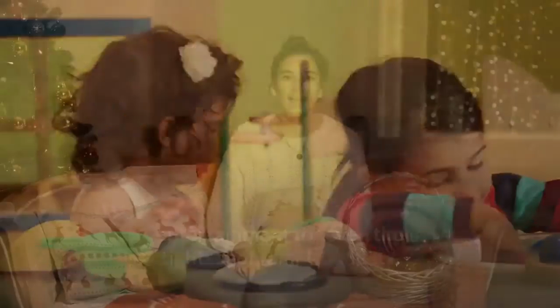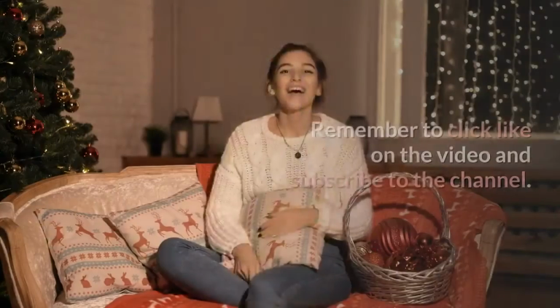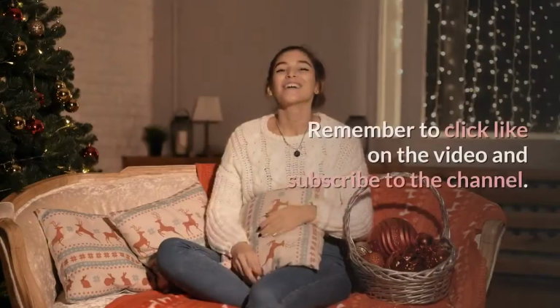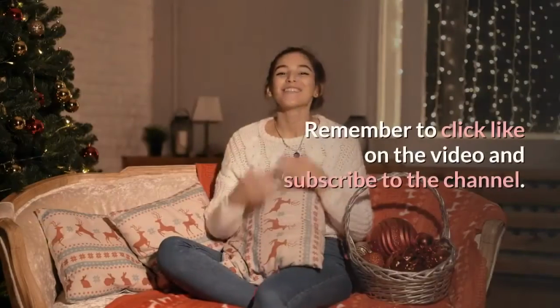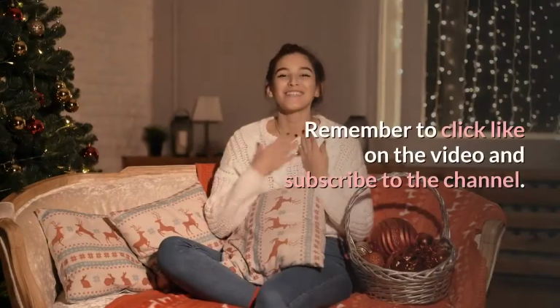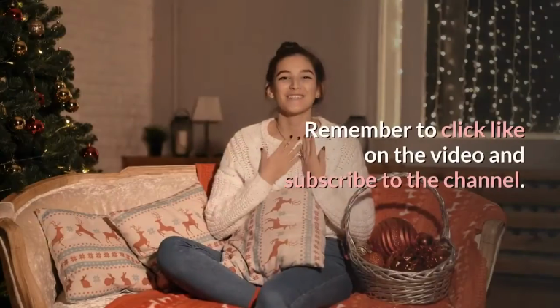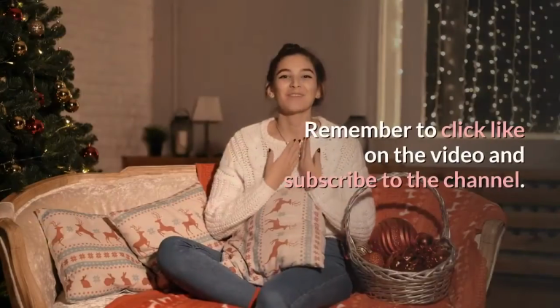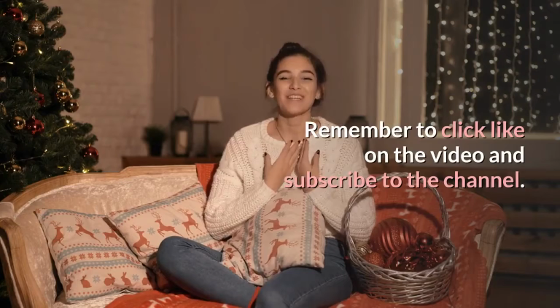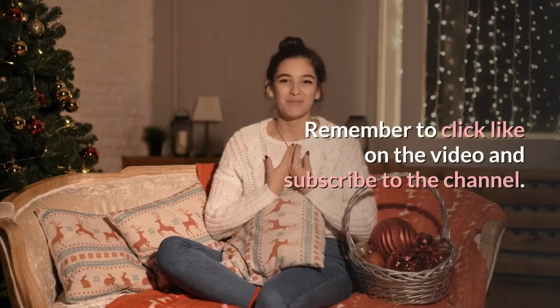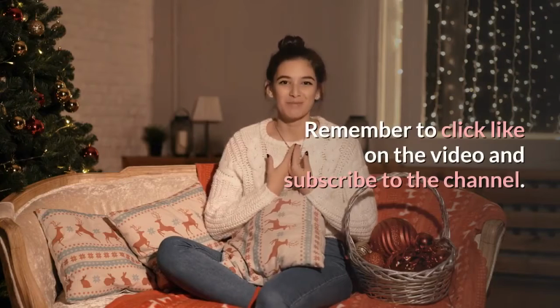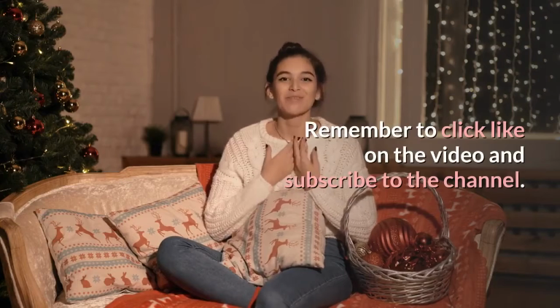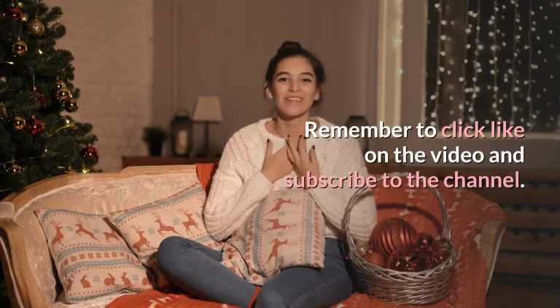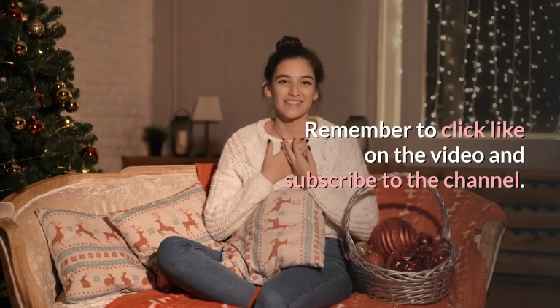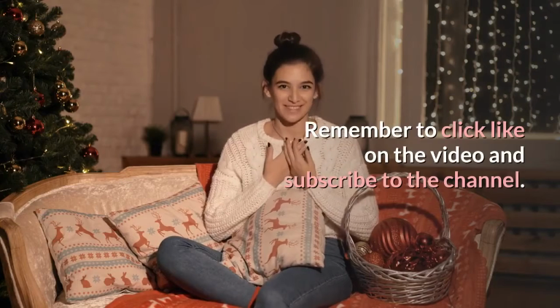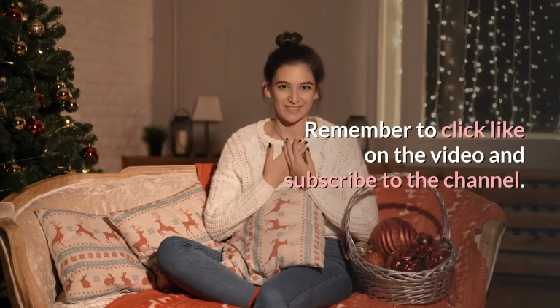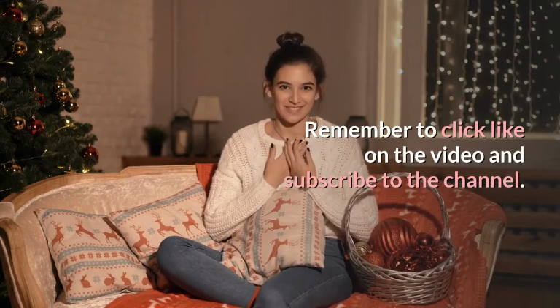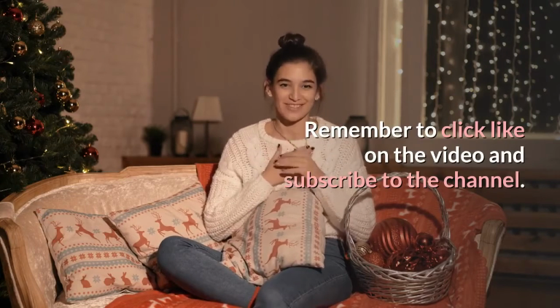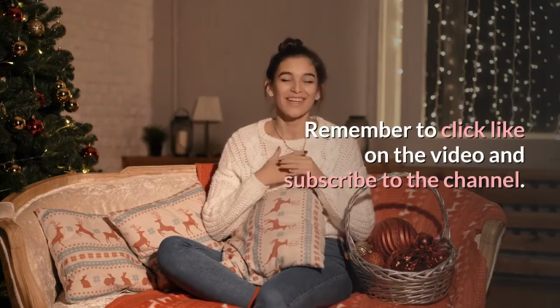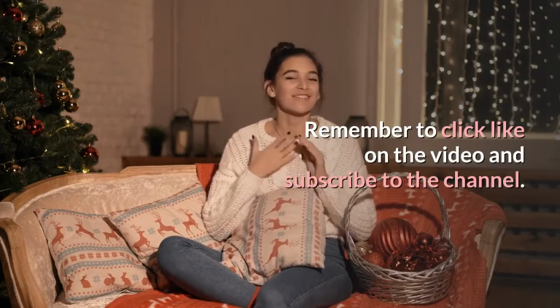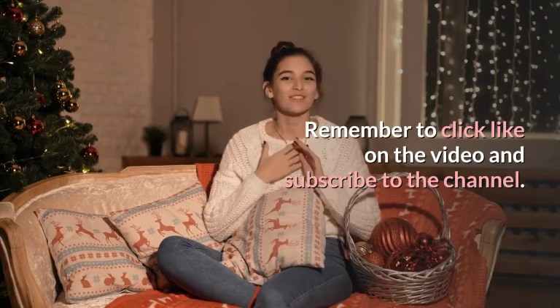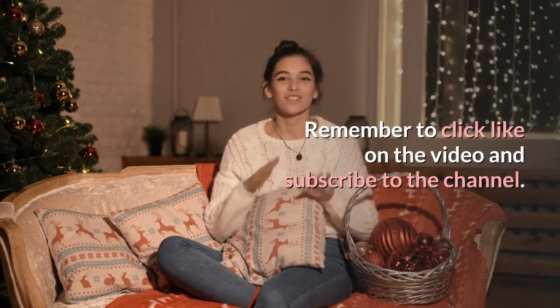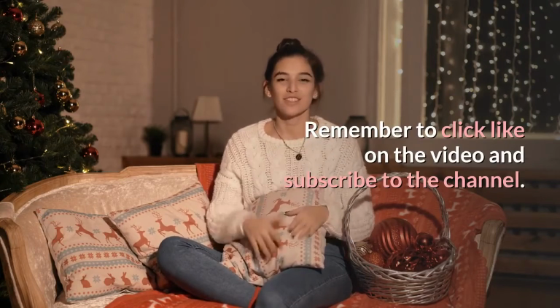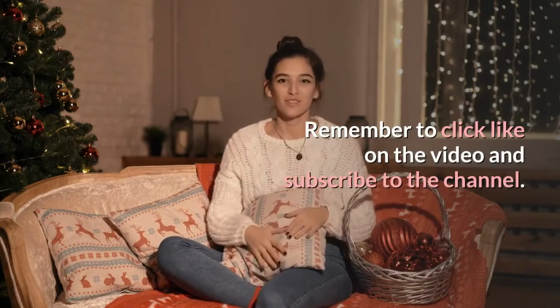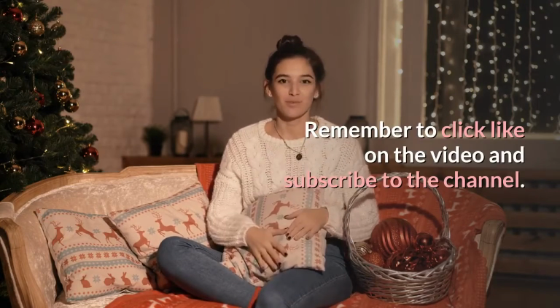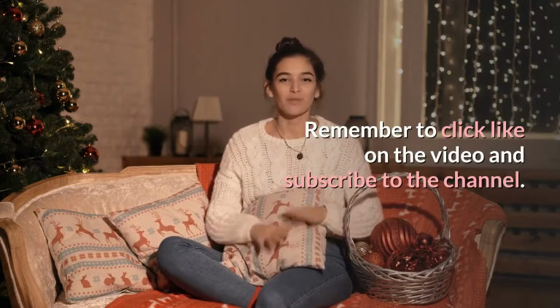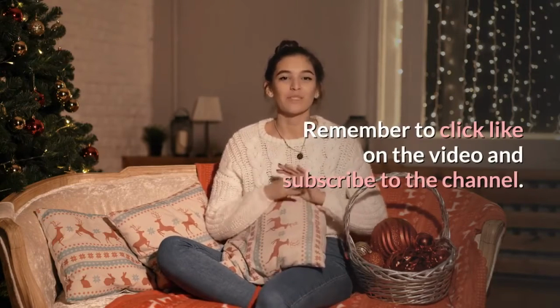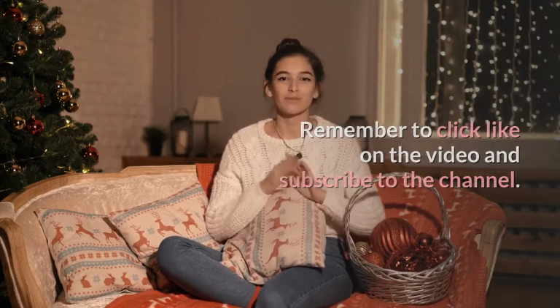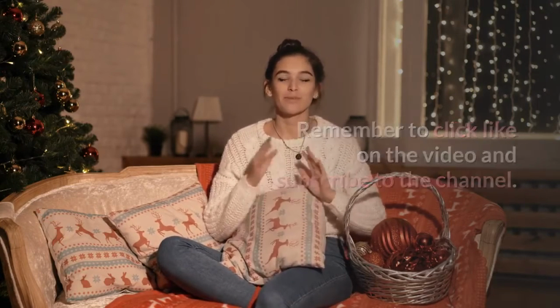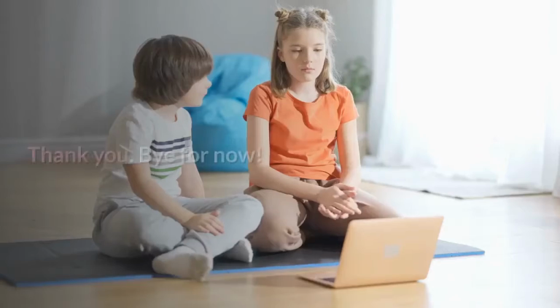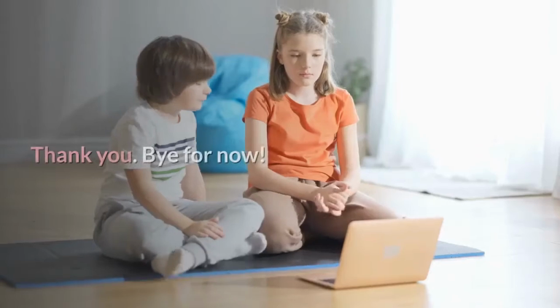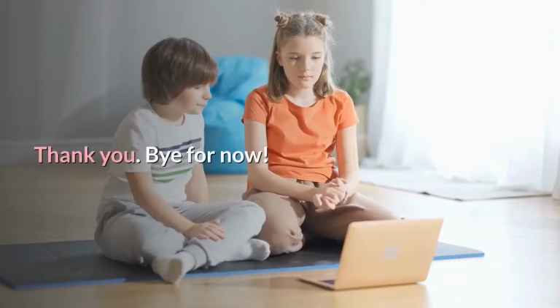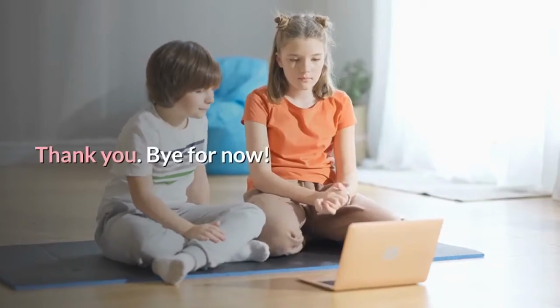Remember to click like on the video and subscribe to the channel. Thank you.